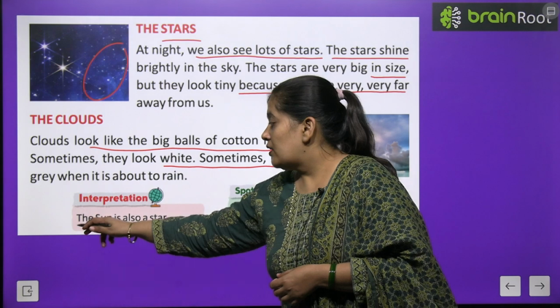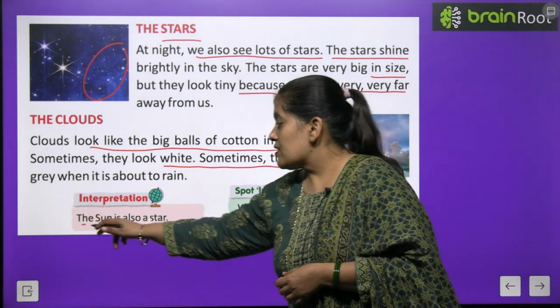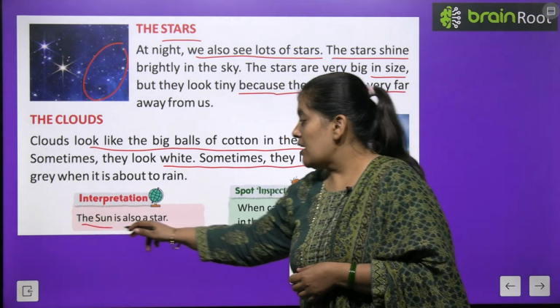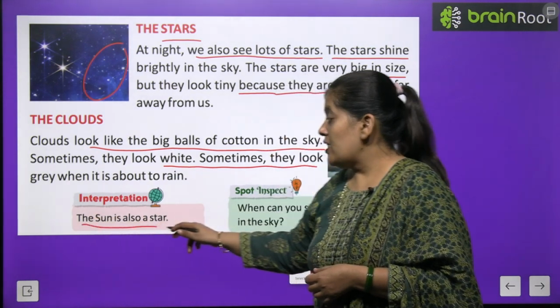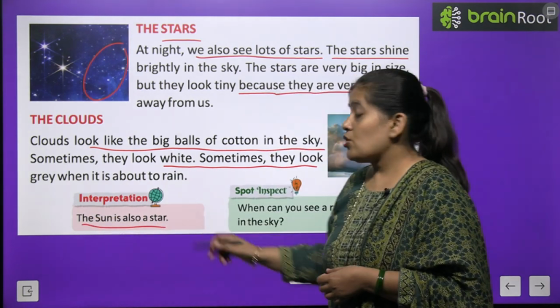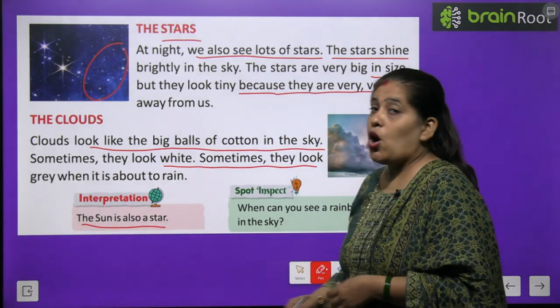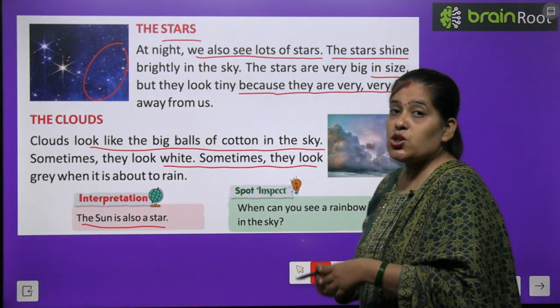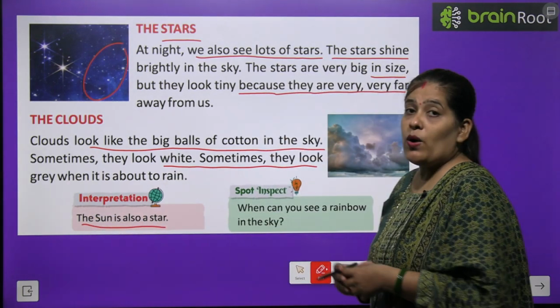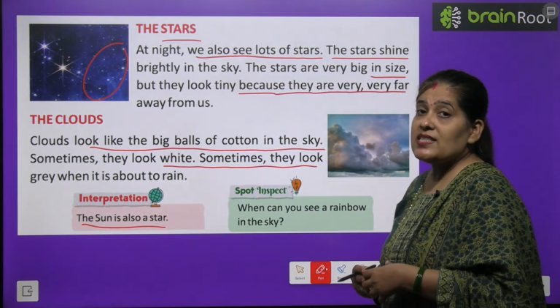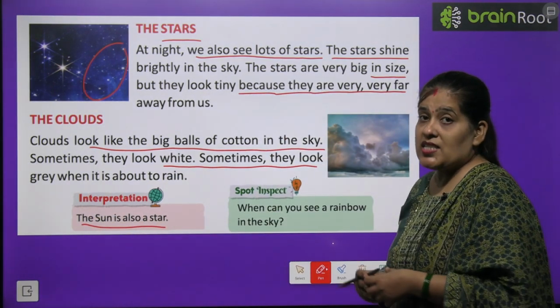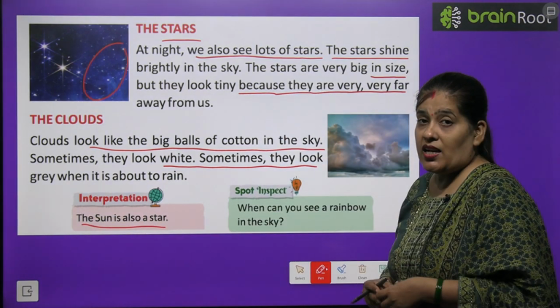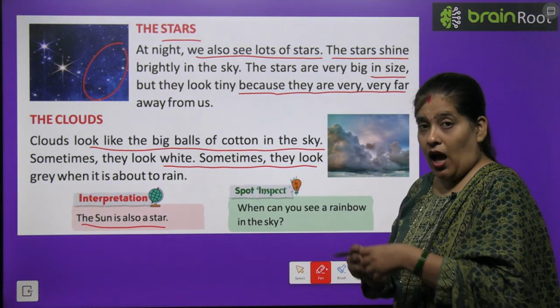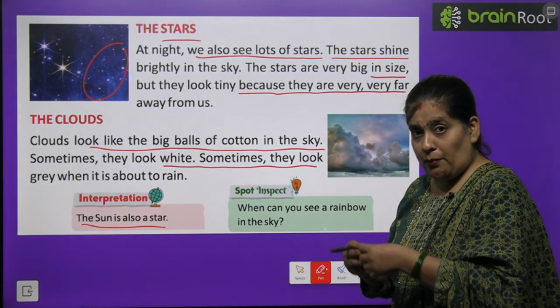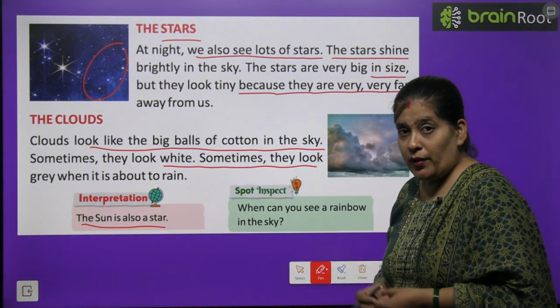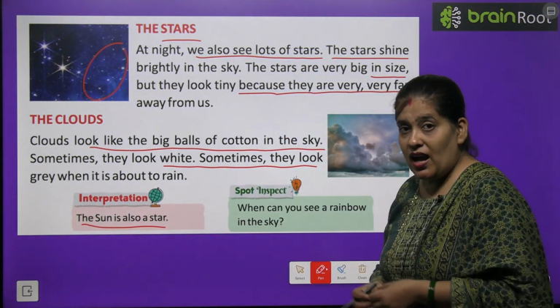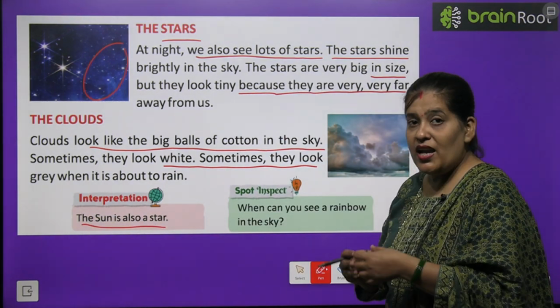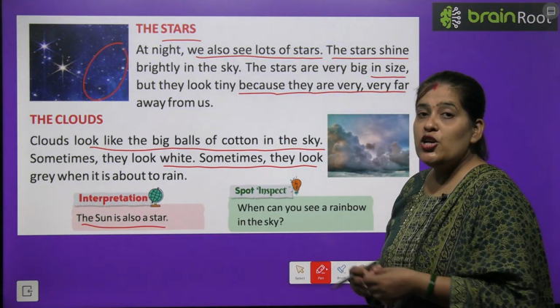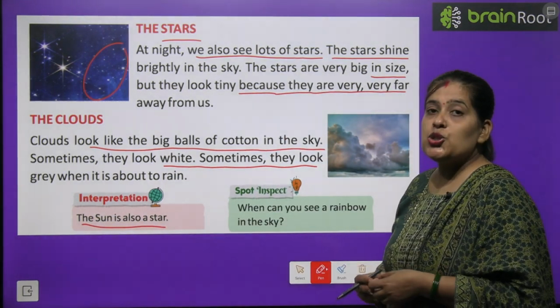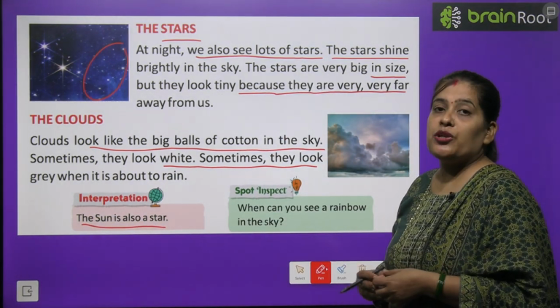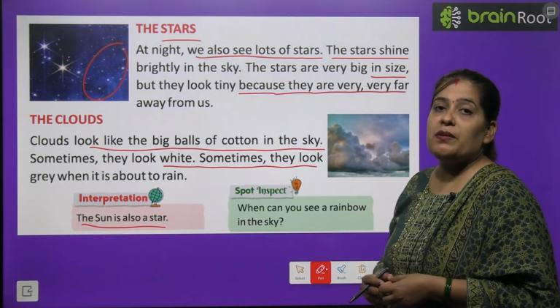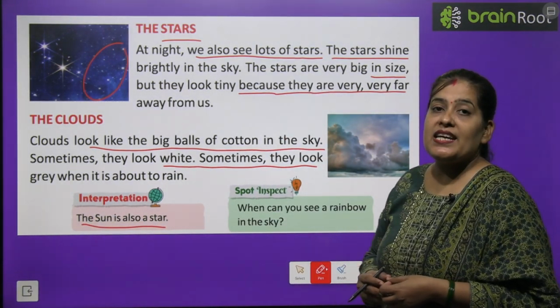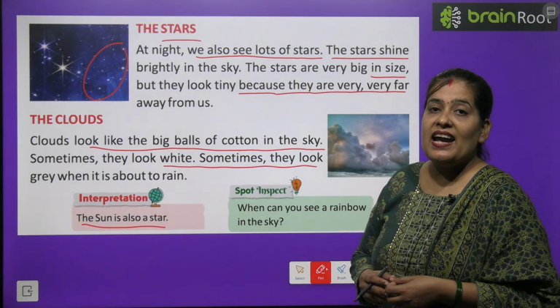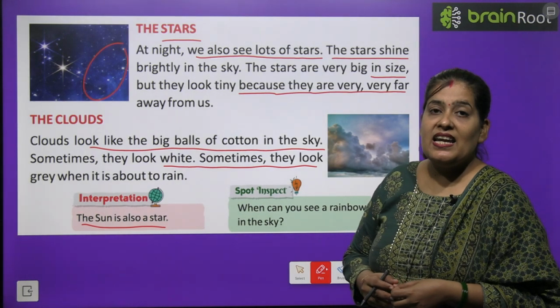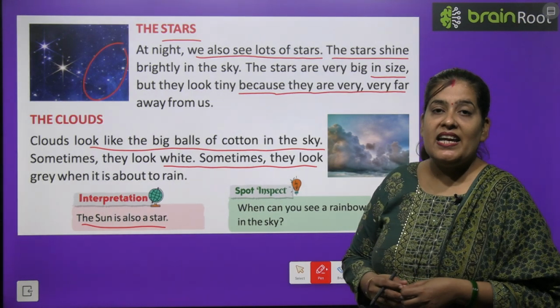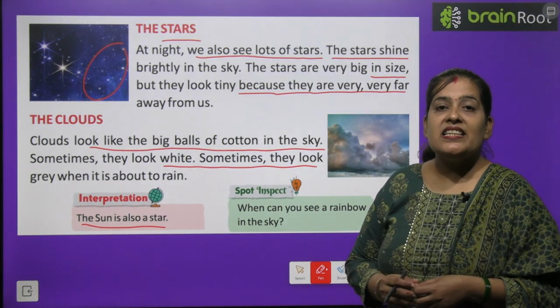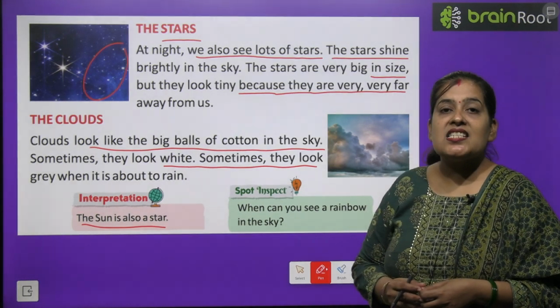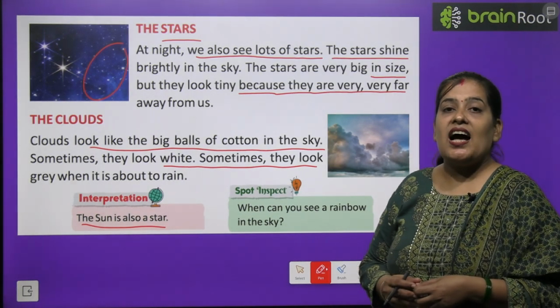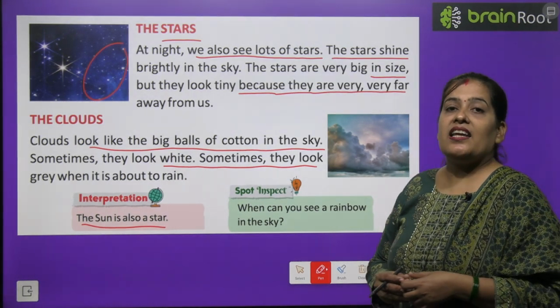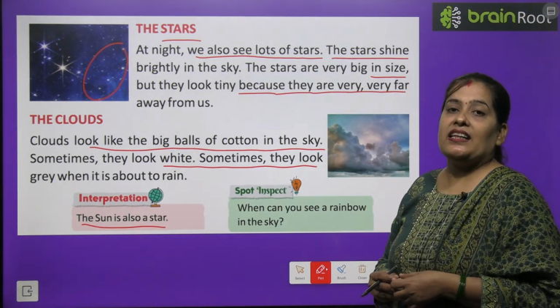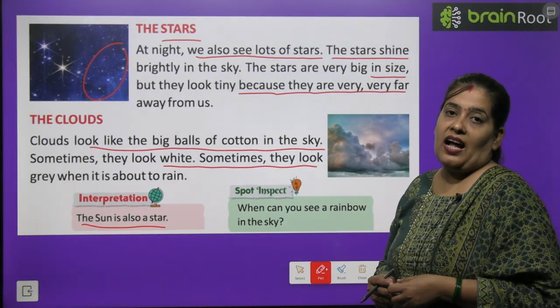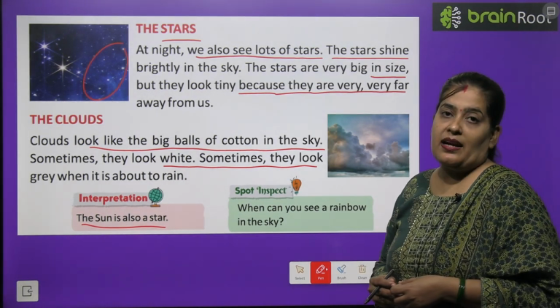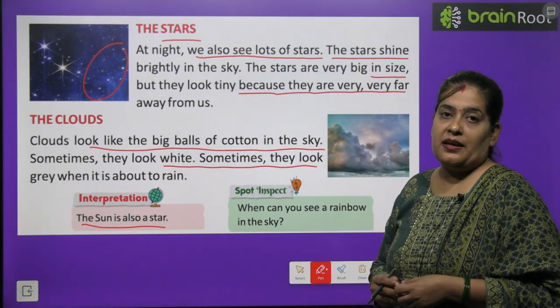The sun is also a star. Aapko pata hai — sooraj bhi kya hai? Ek star, ek tara hai.